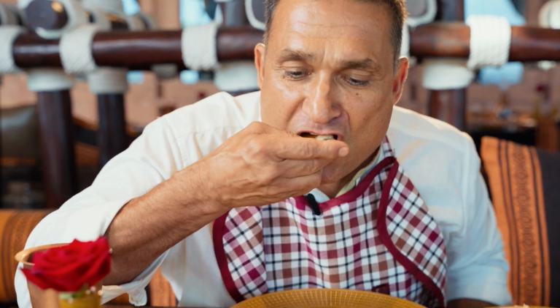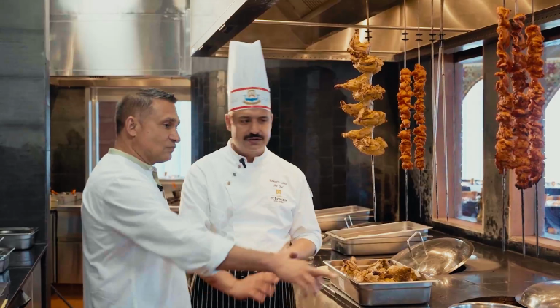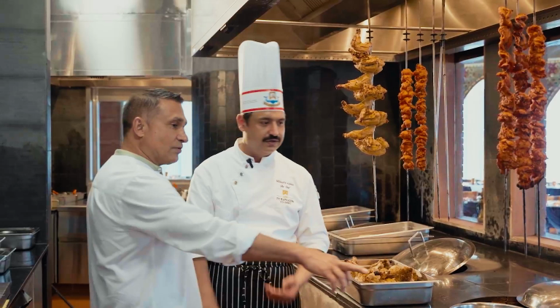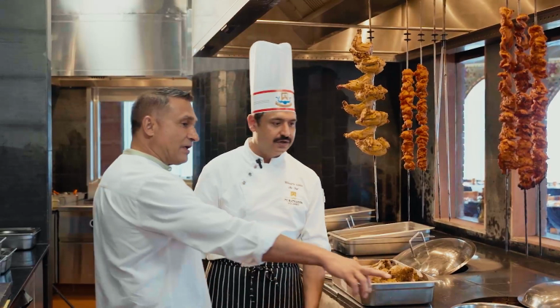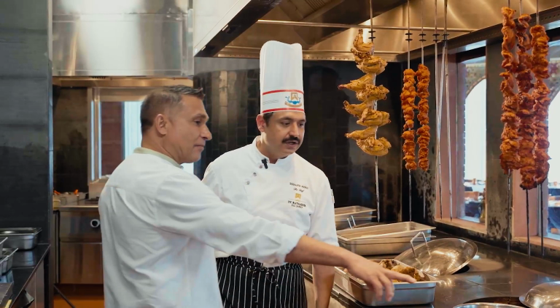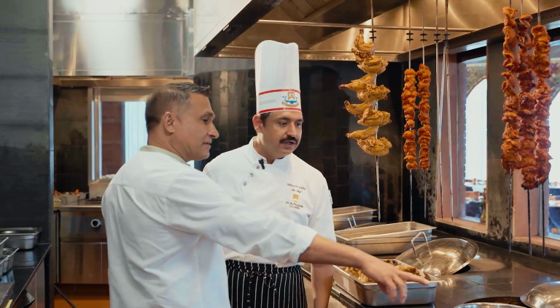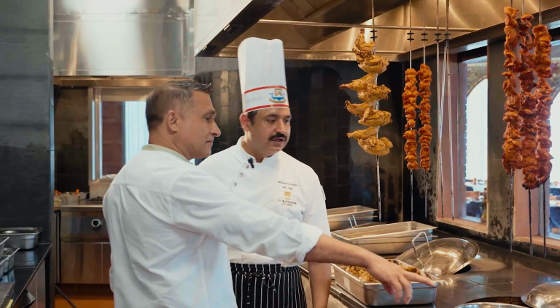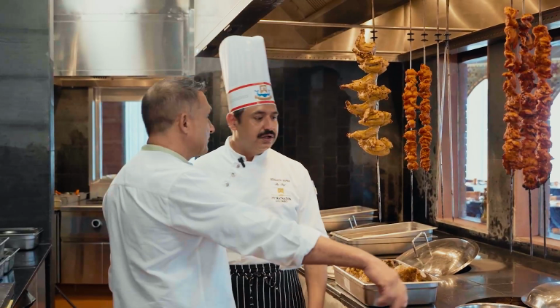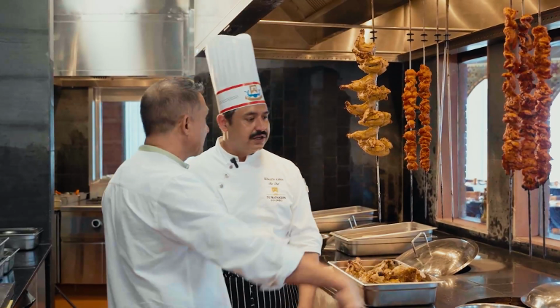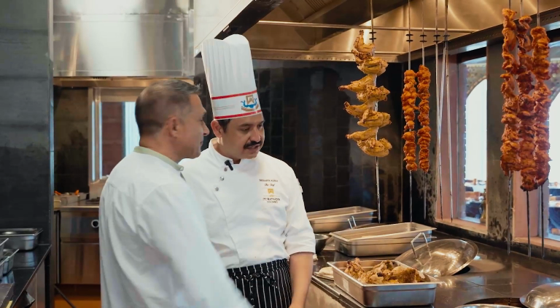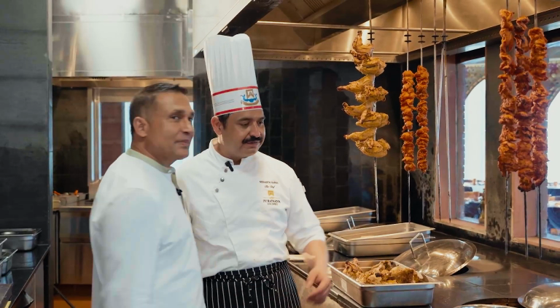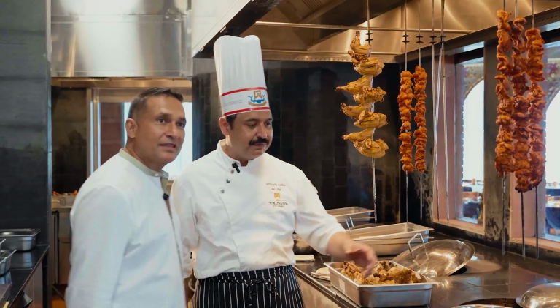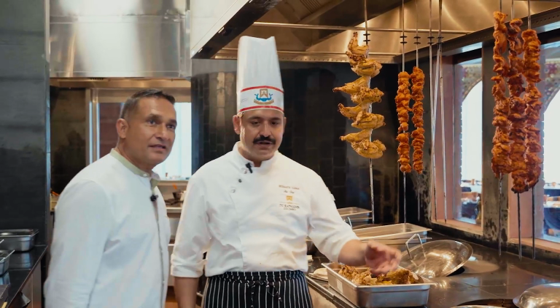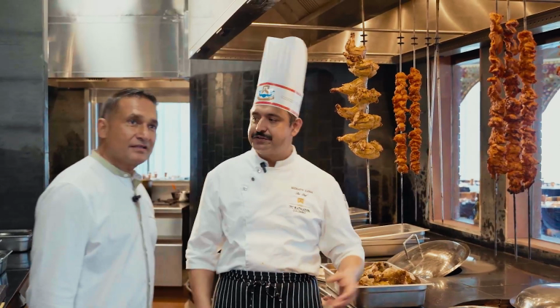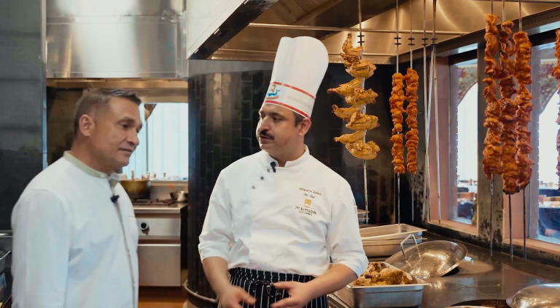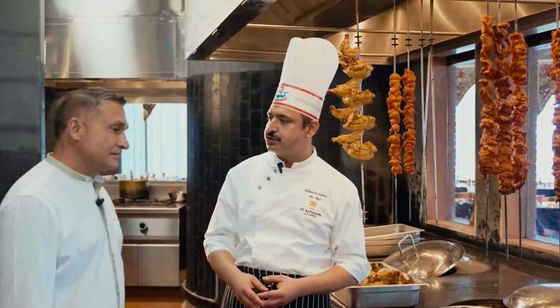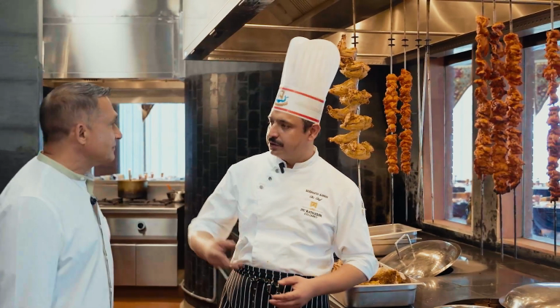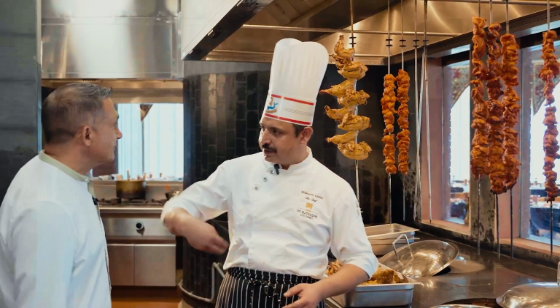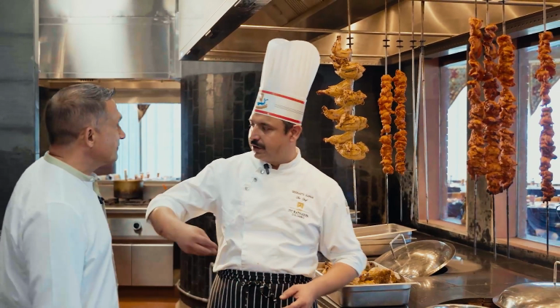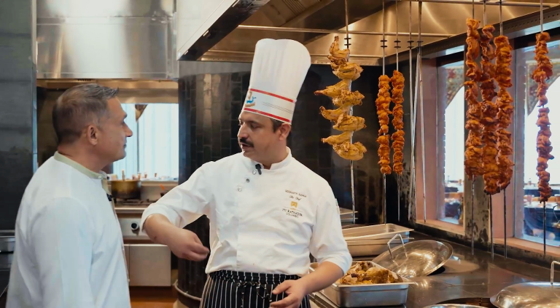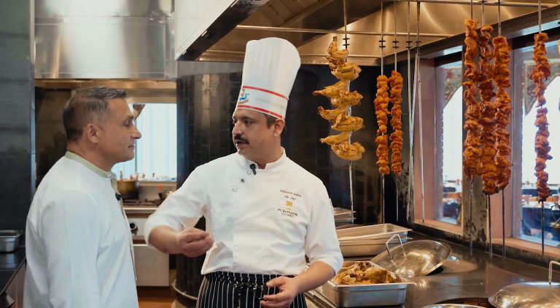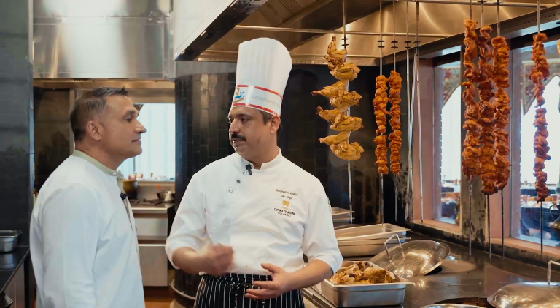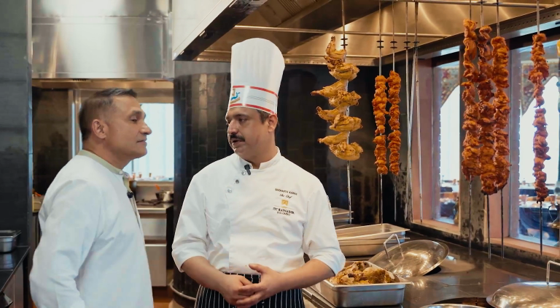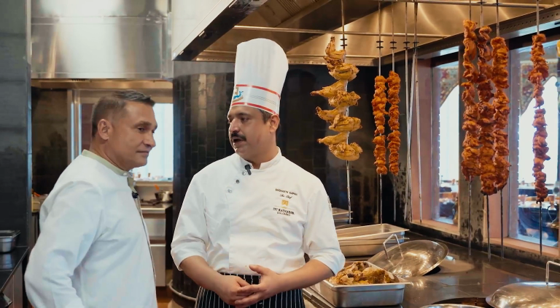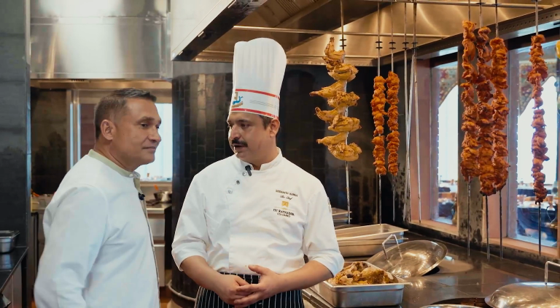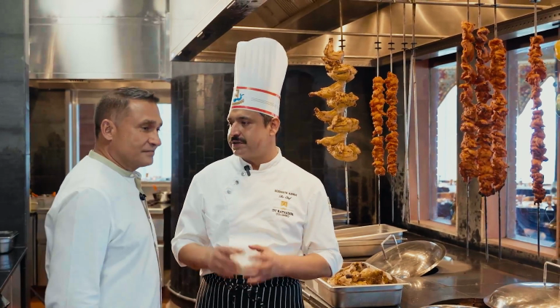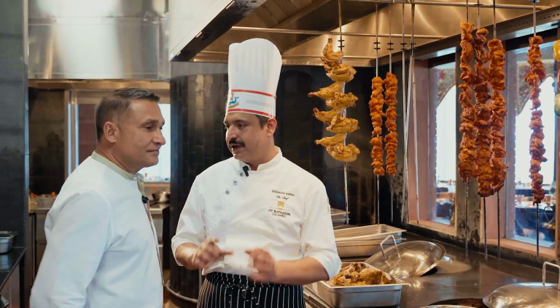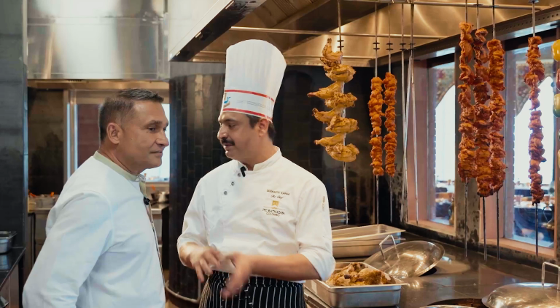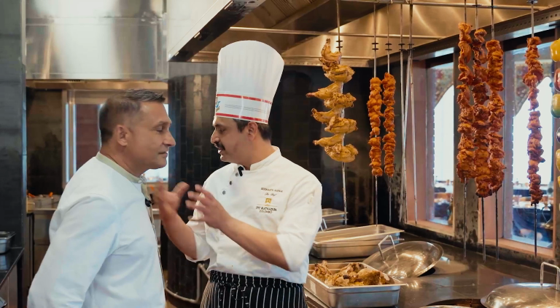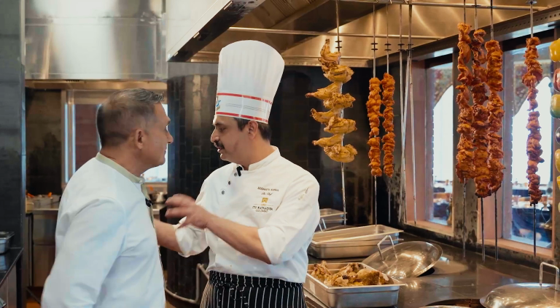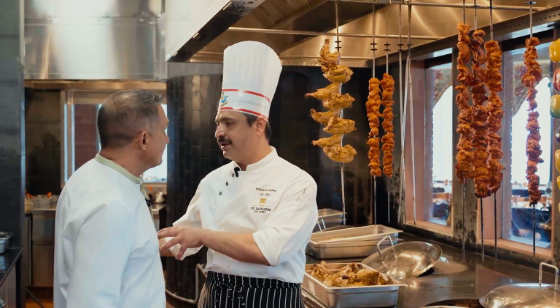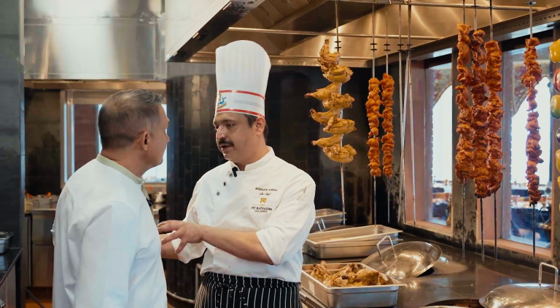What about butter? That's a clarified butter which you use to sprinkle on the kababs after finishing over here.